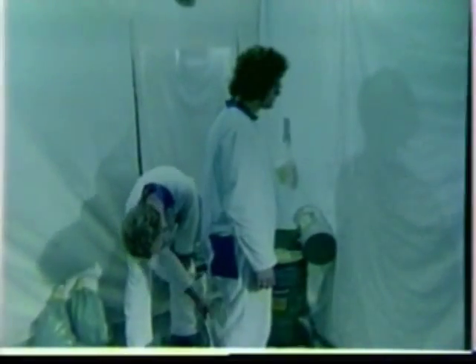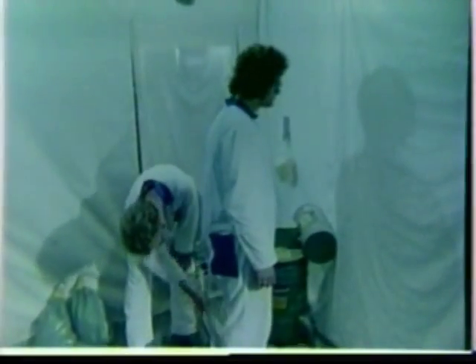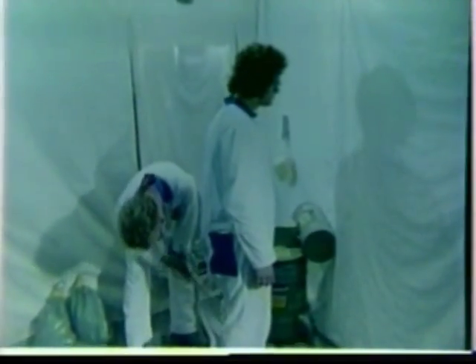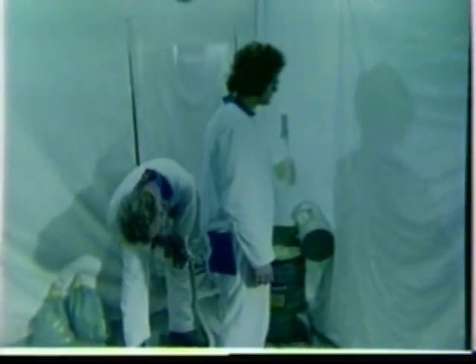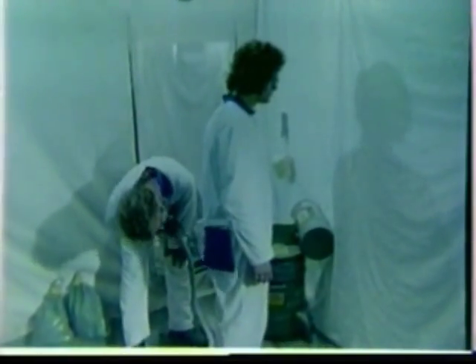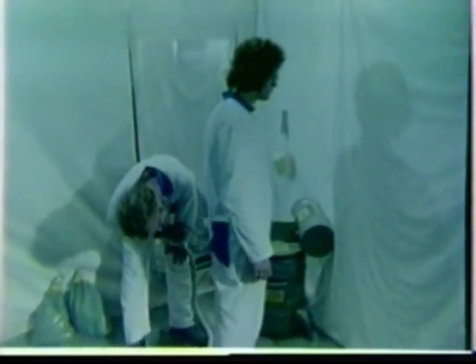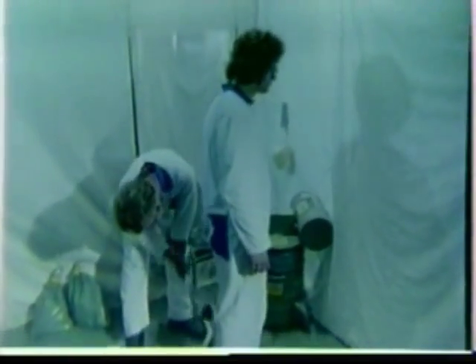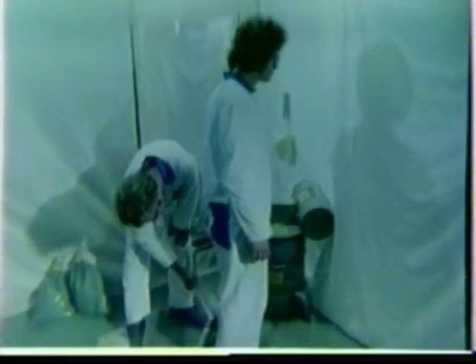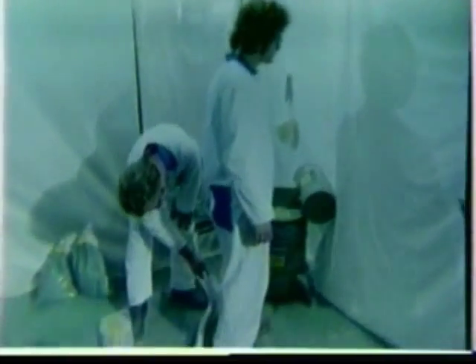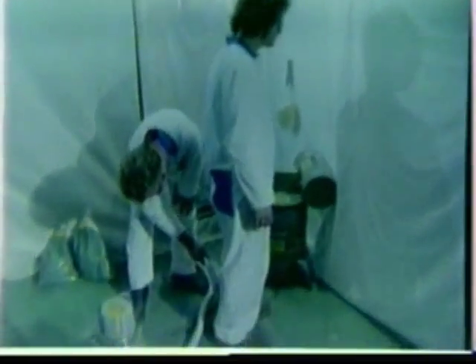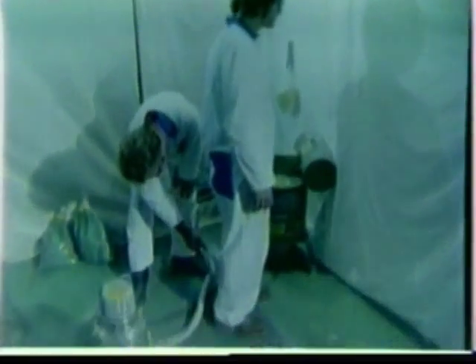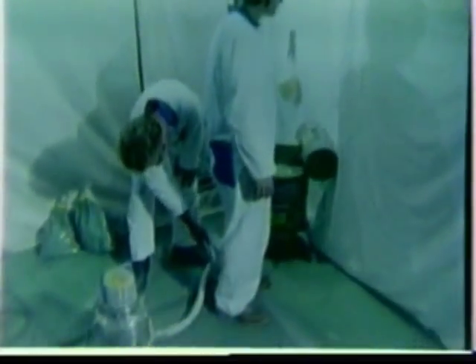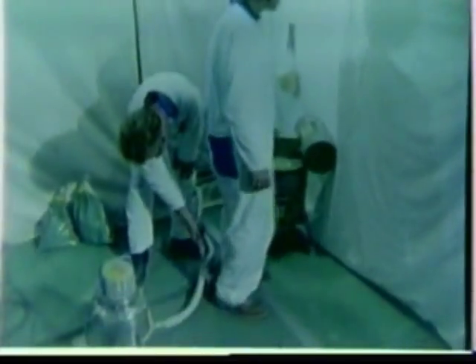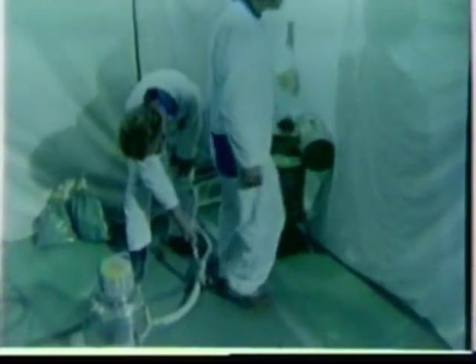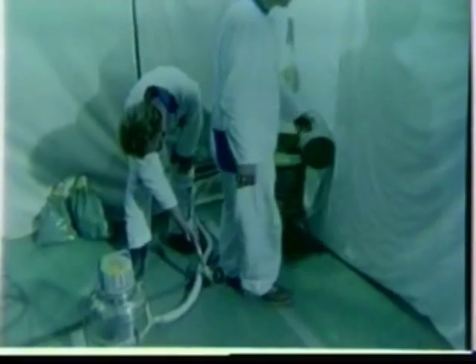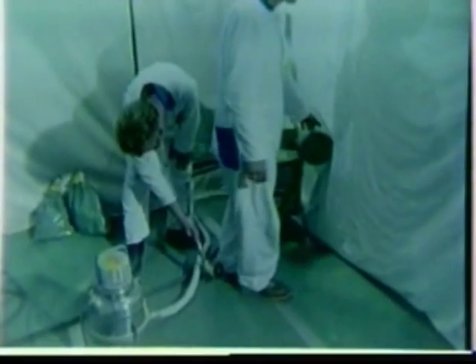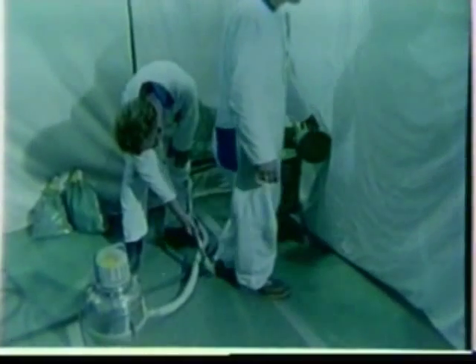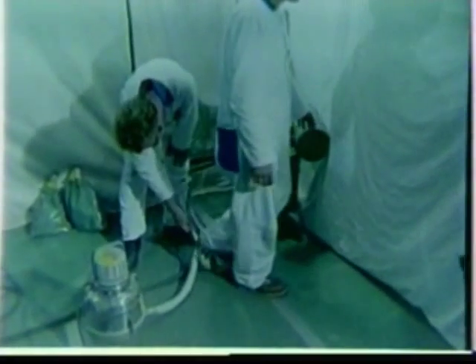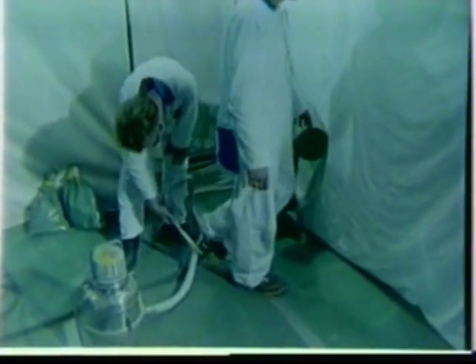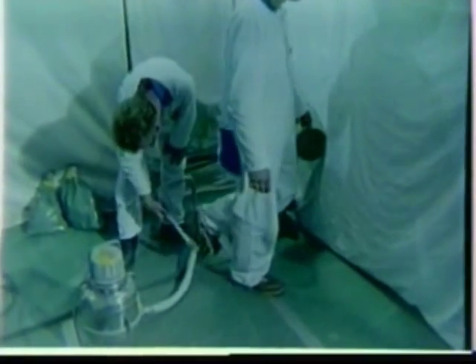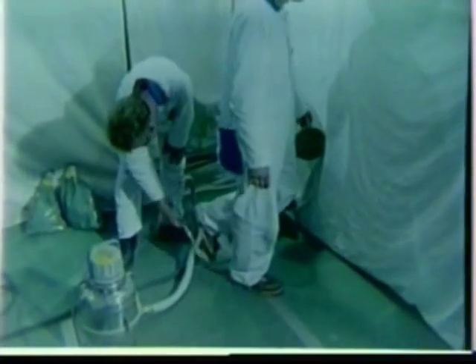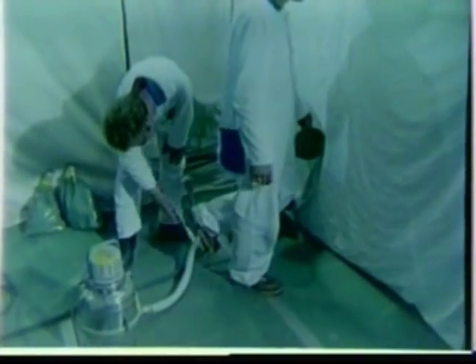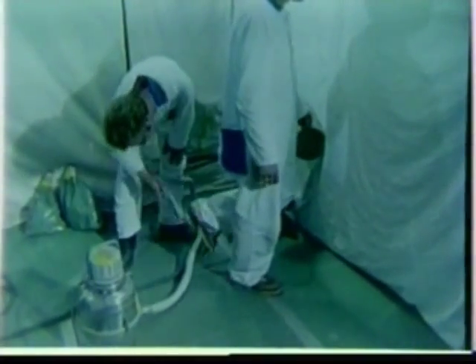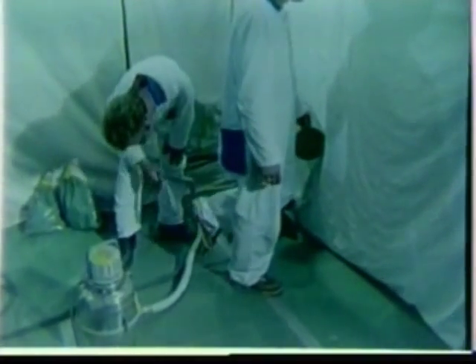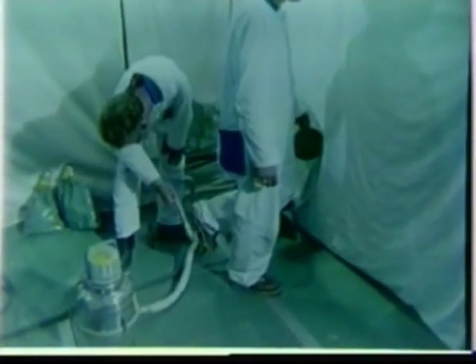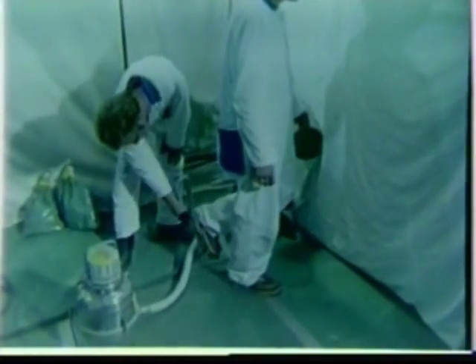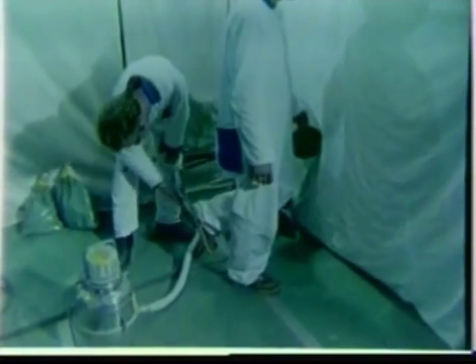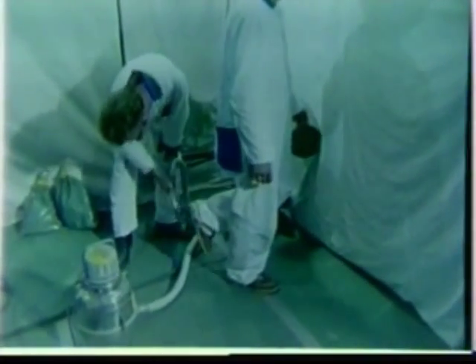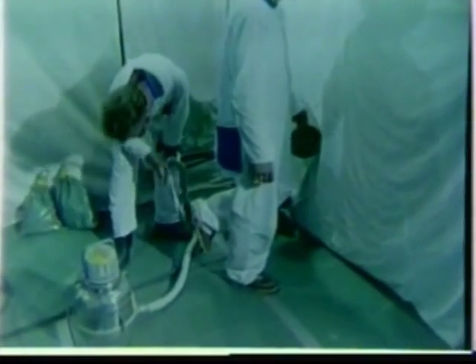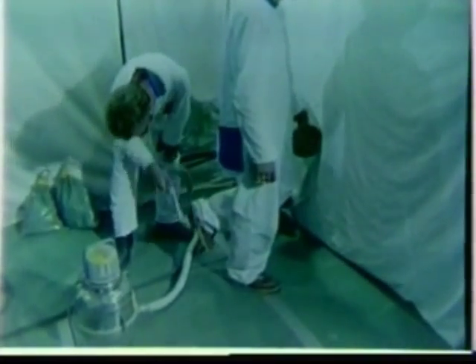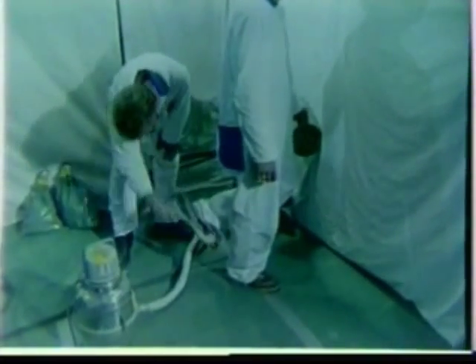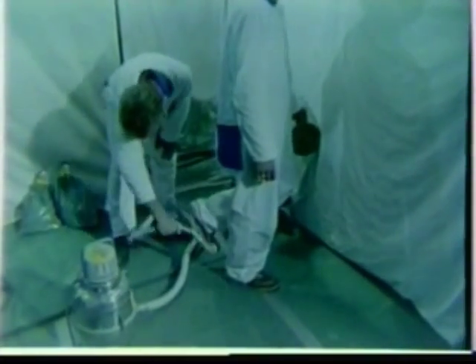Before leaving the area, vacuum off completely once more, including the soles of your shoes.